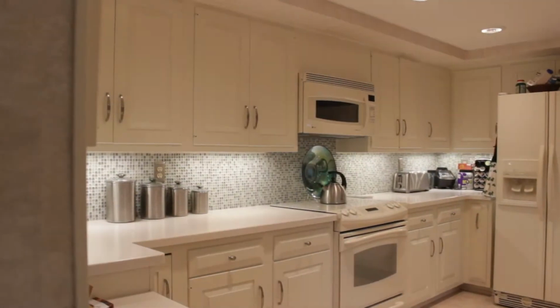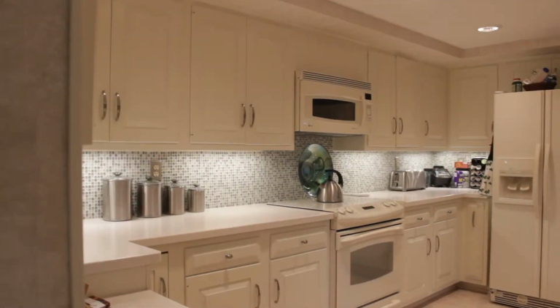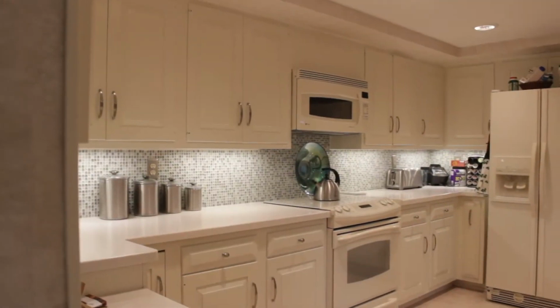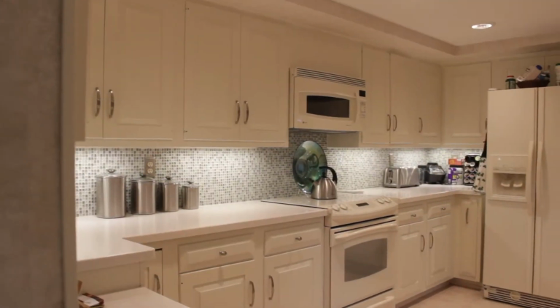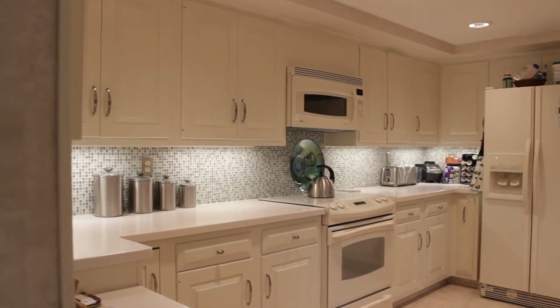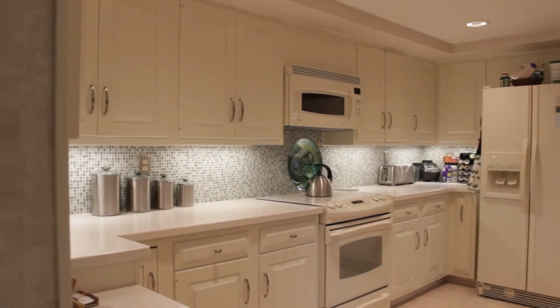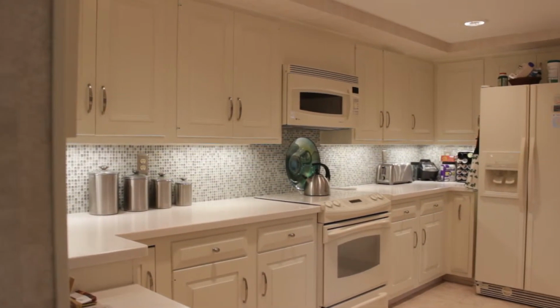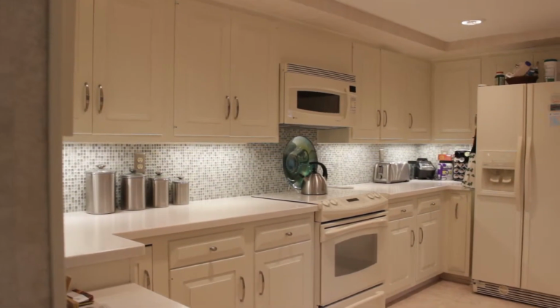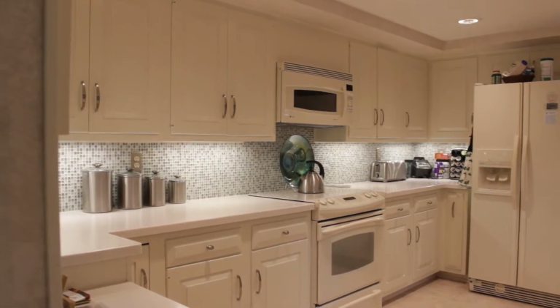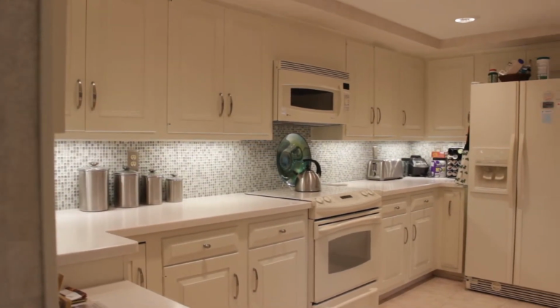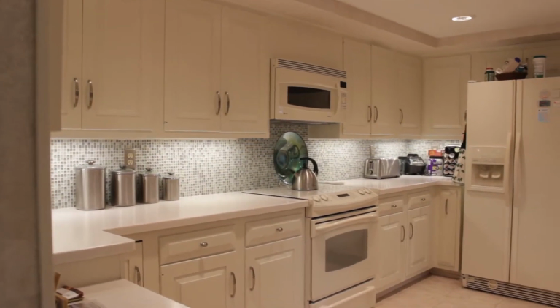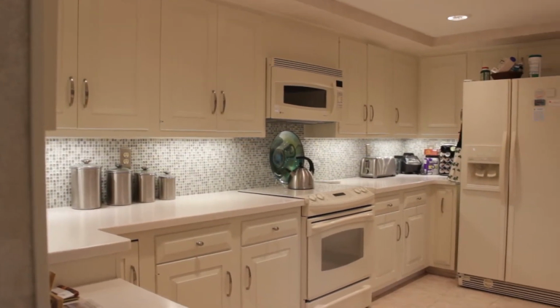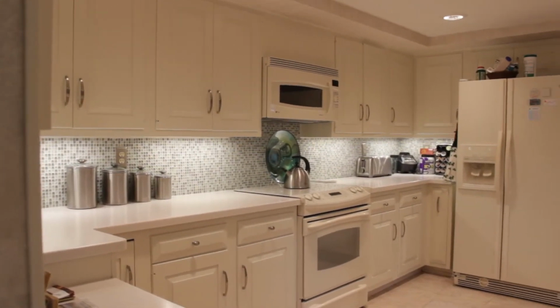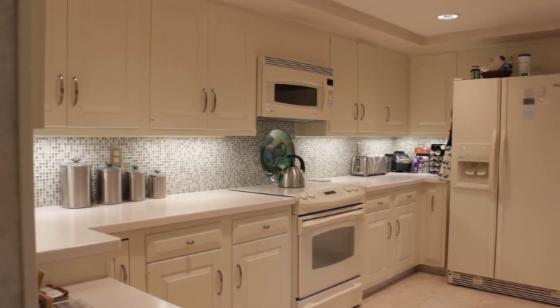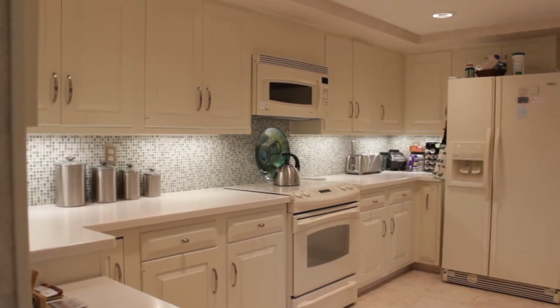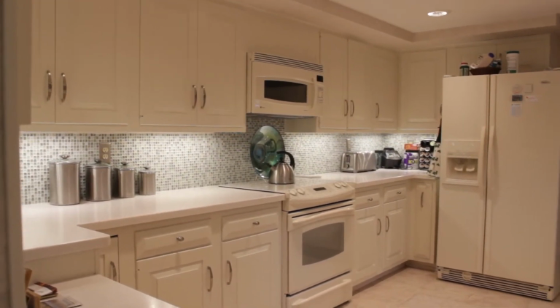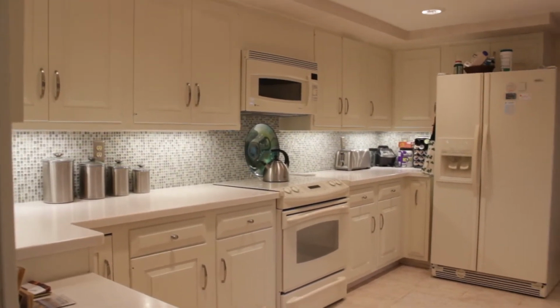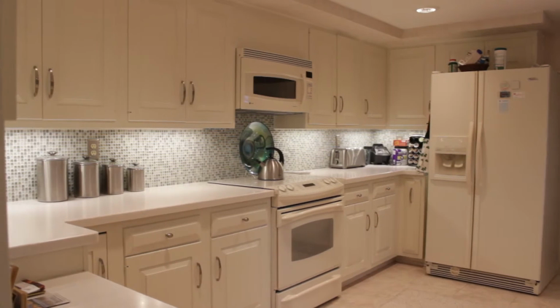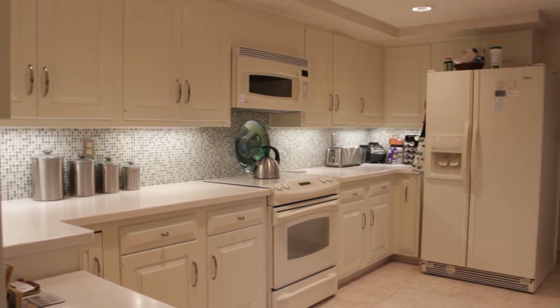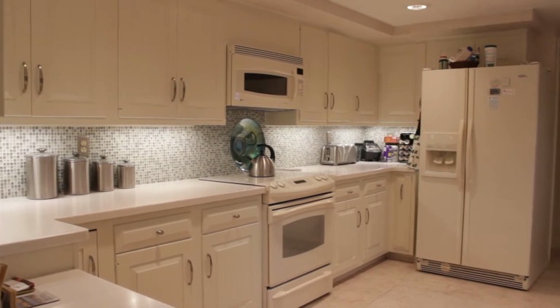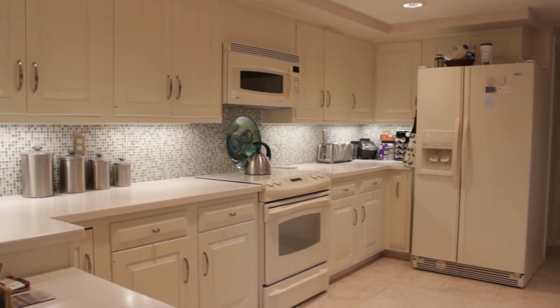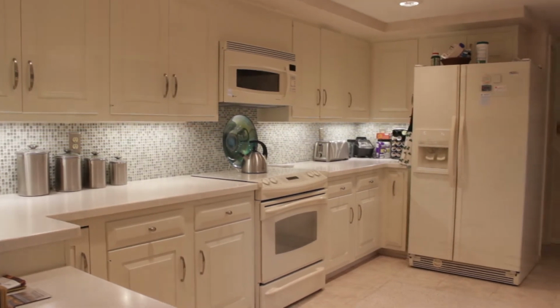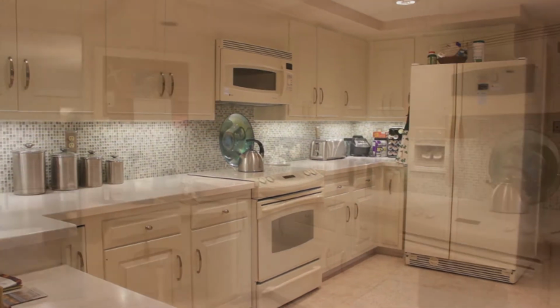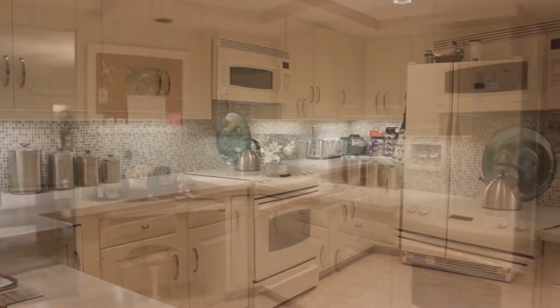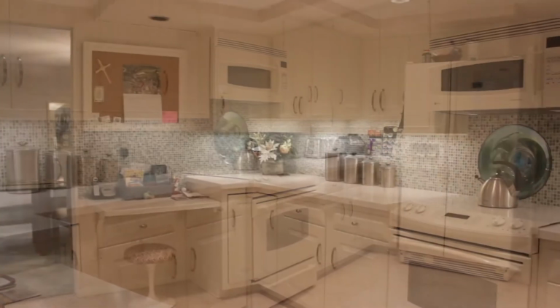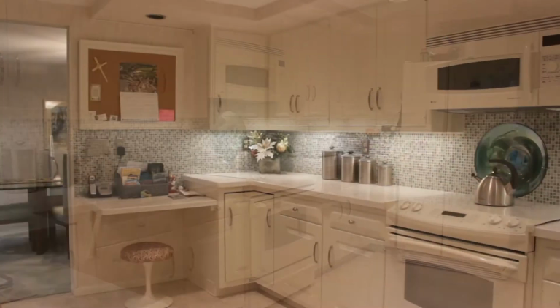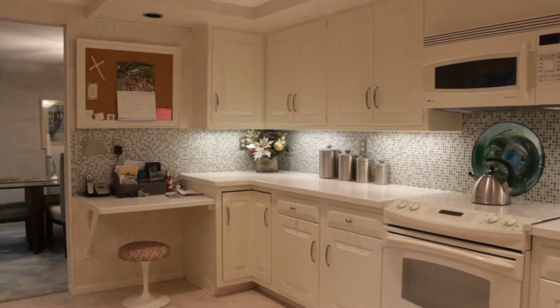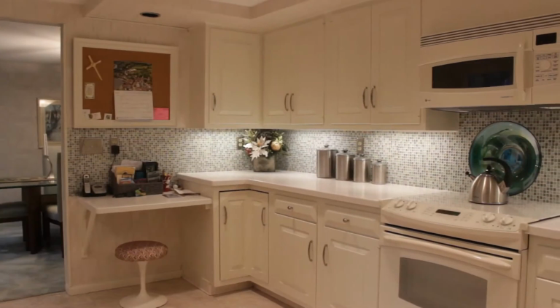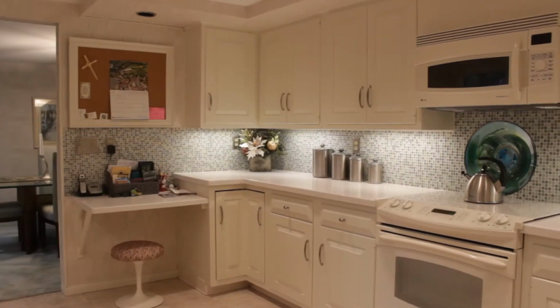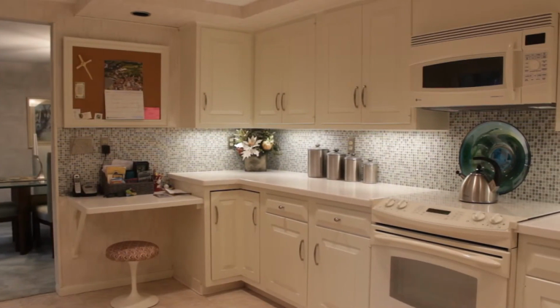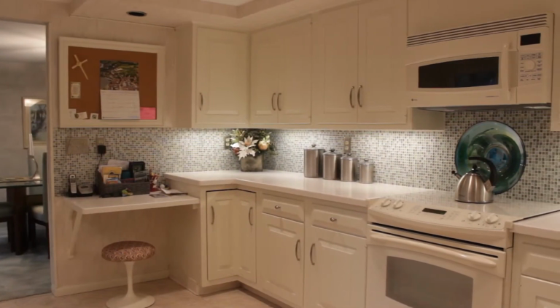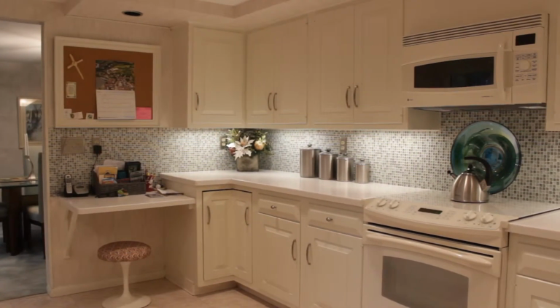From here we enter into a fully updated kitchen with lots of cabinetry, a tile backsplash, and light and bright appliances and color choices.